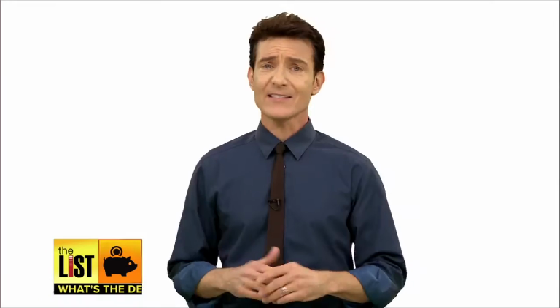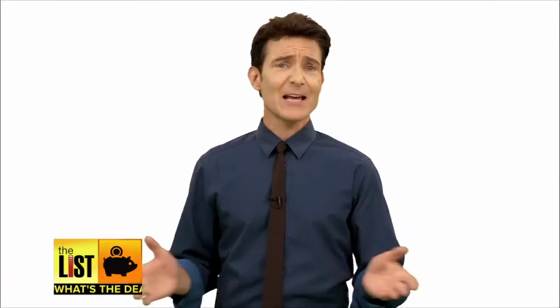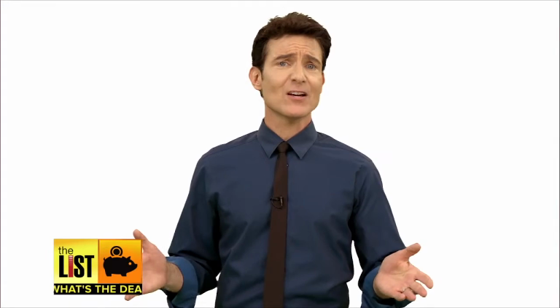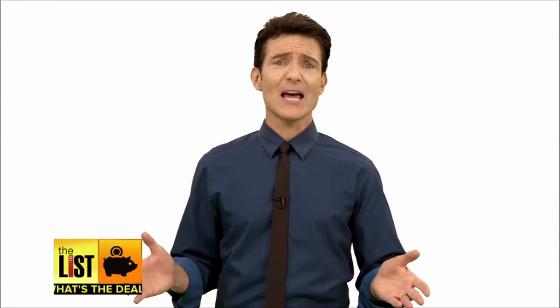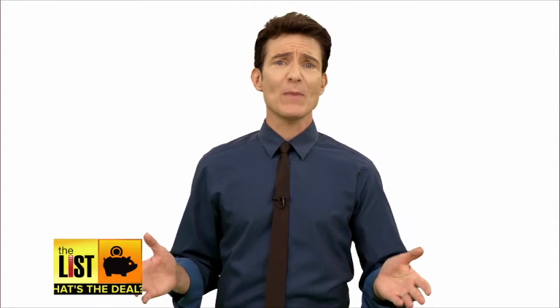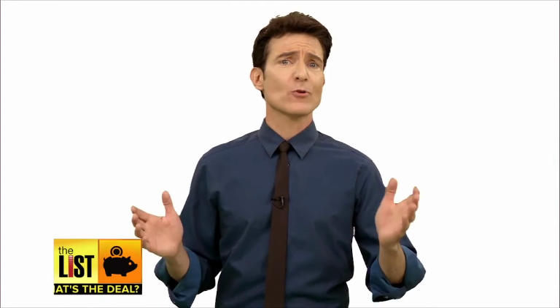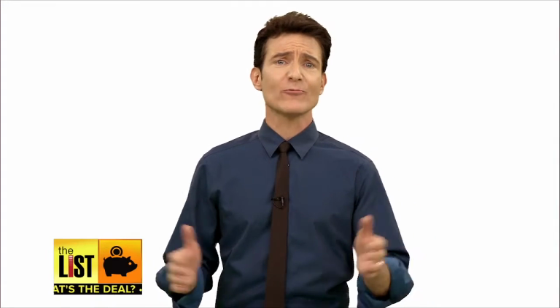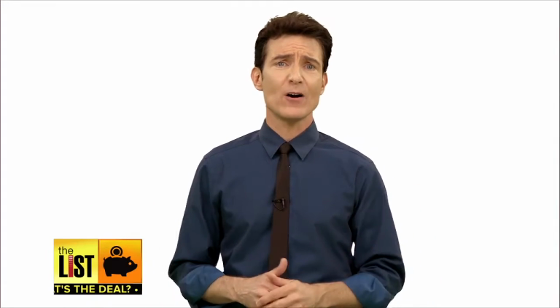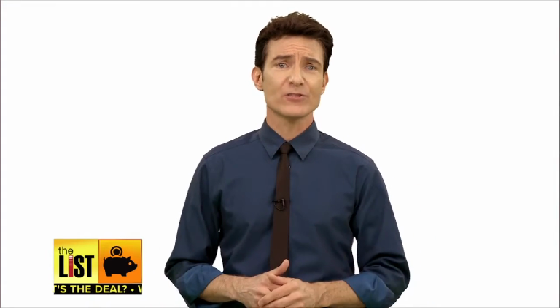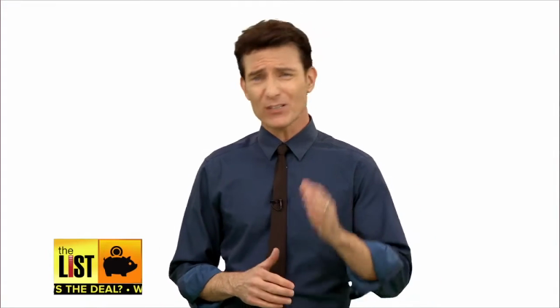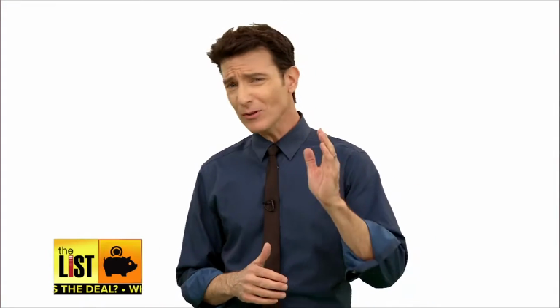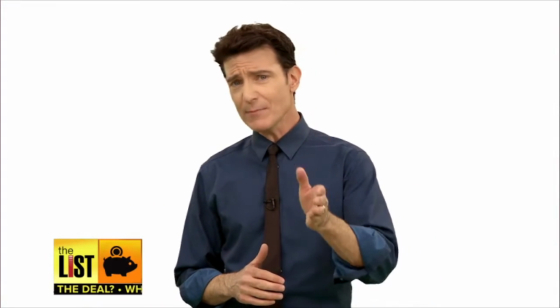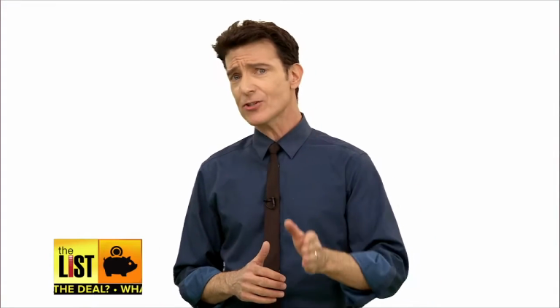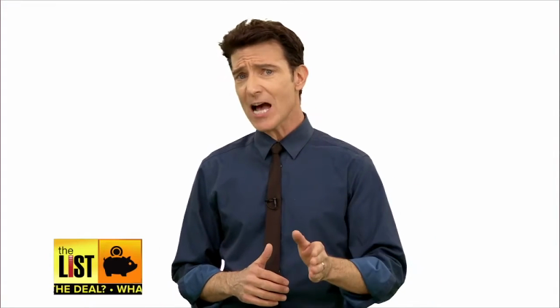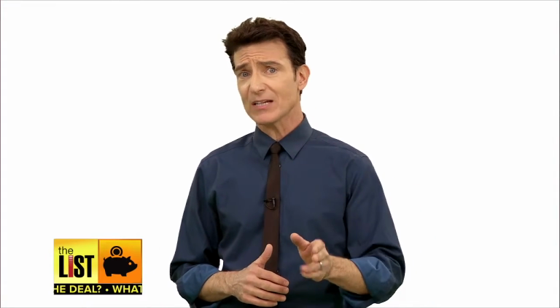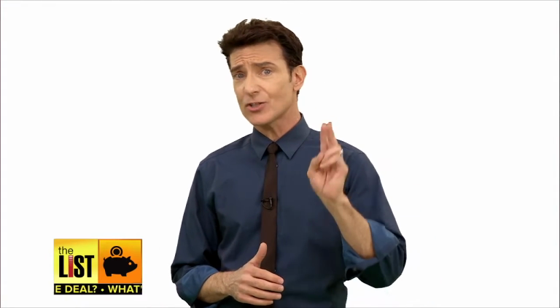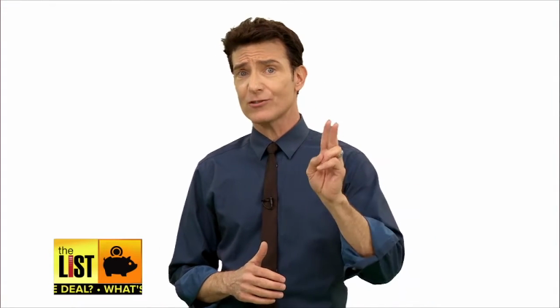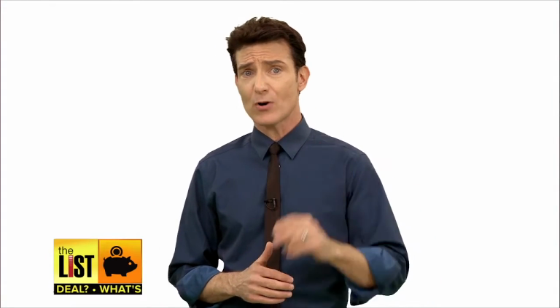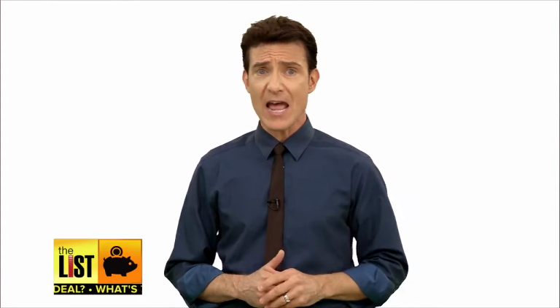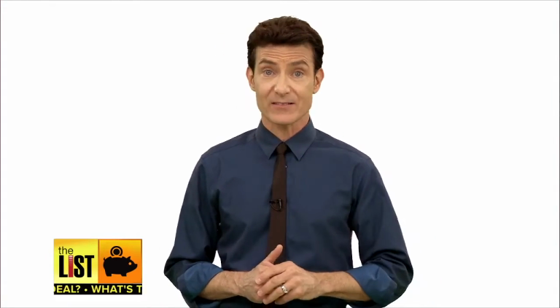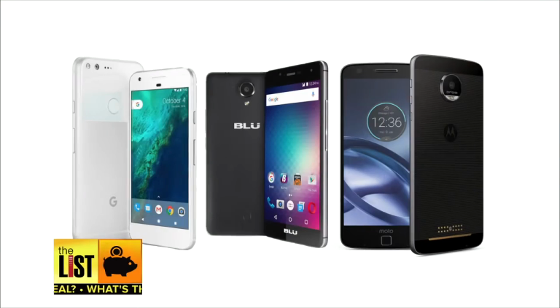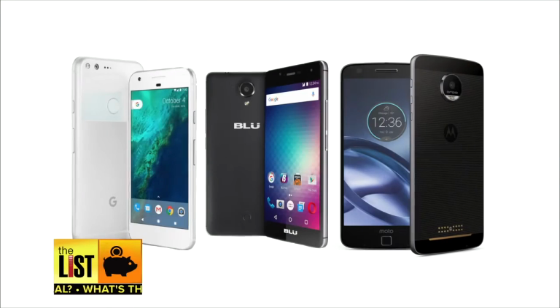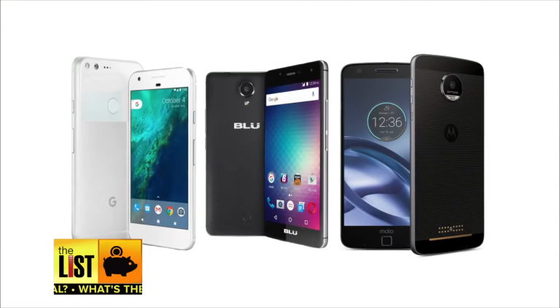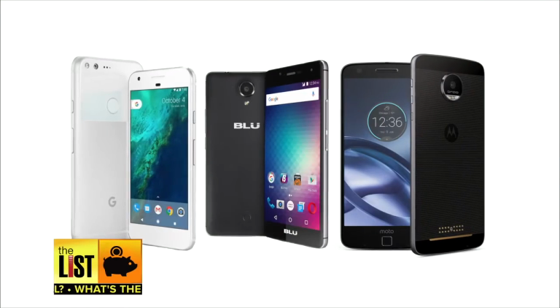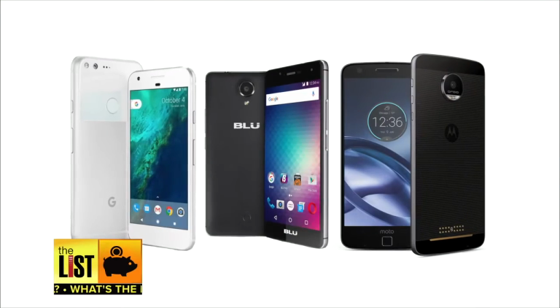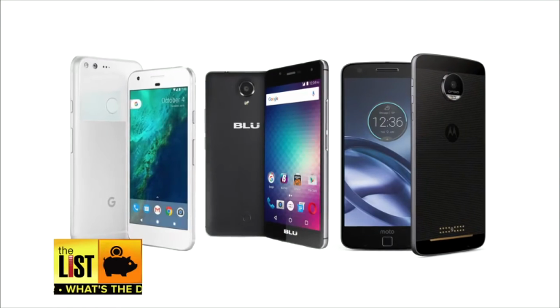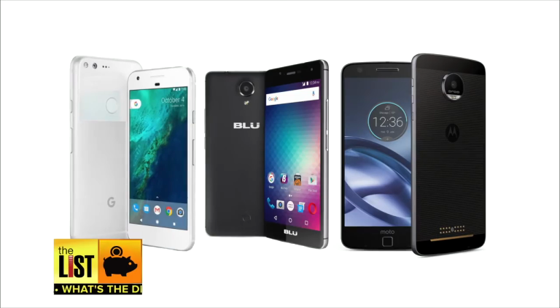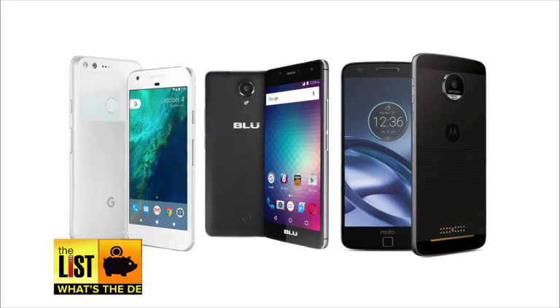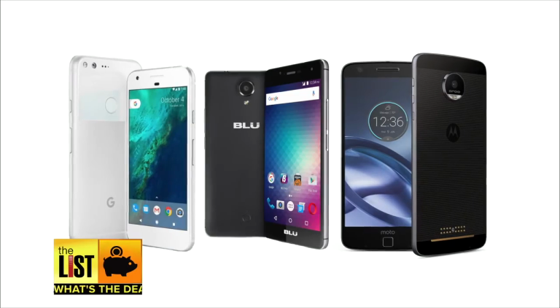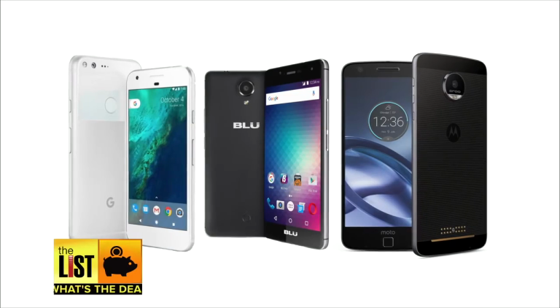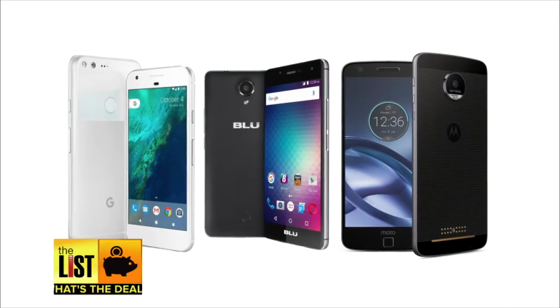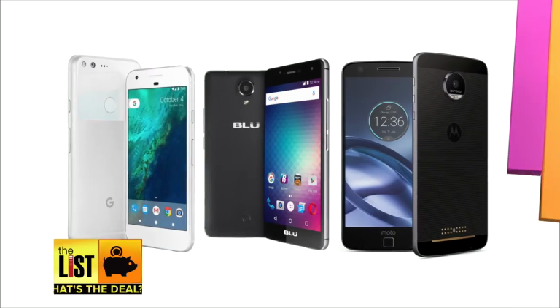Samsung and Apple make great phones, but don't limit your shopping to just two brands, because finding the phone that fits for you is what's the deal.